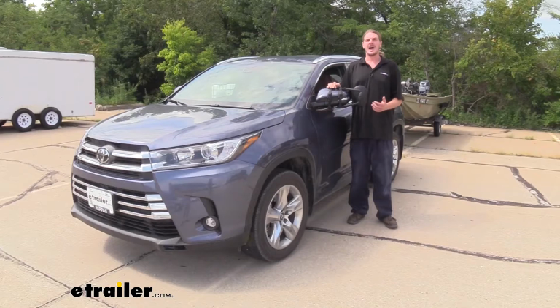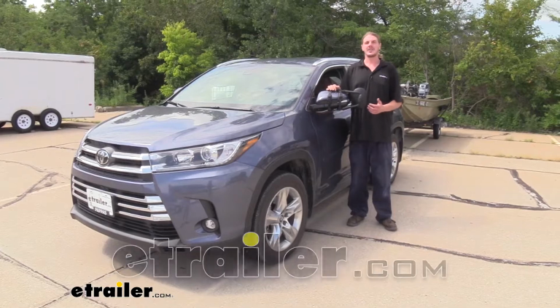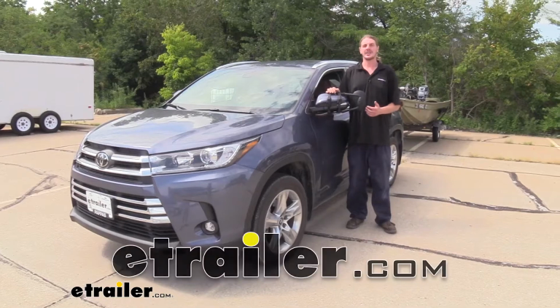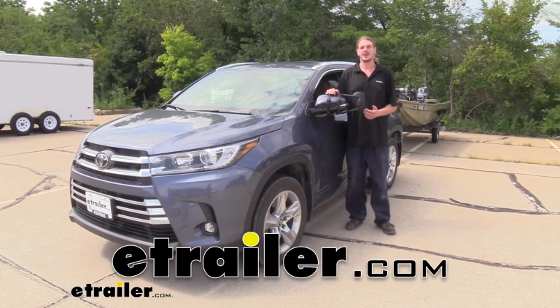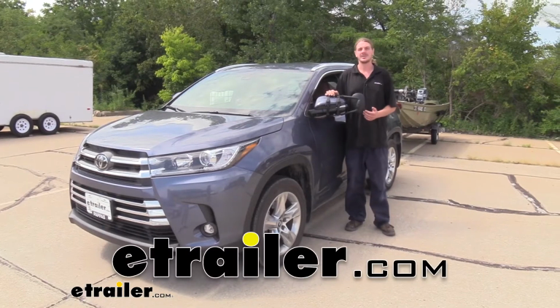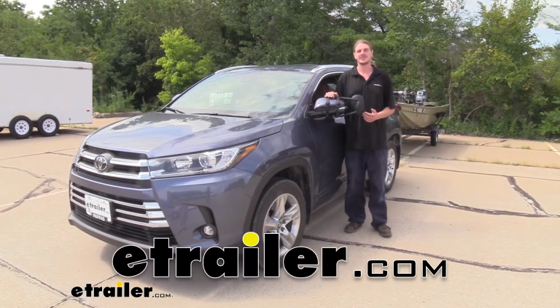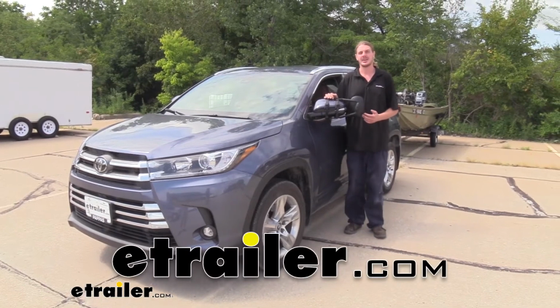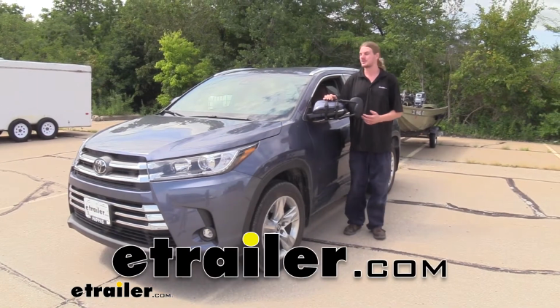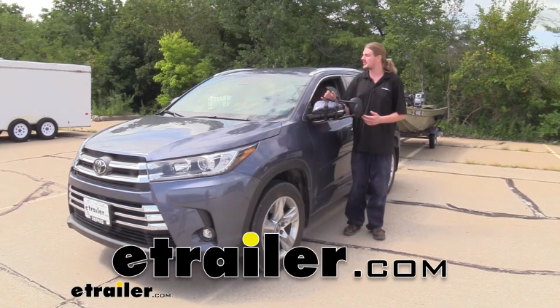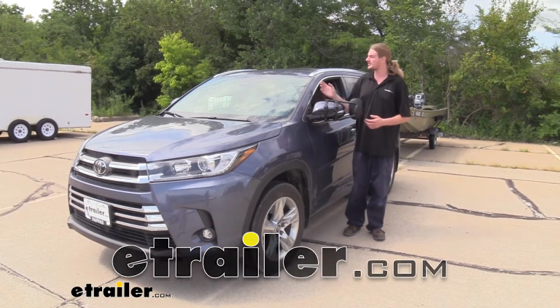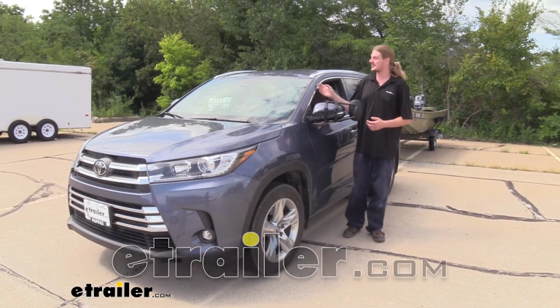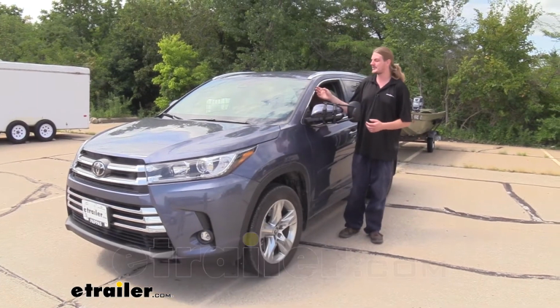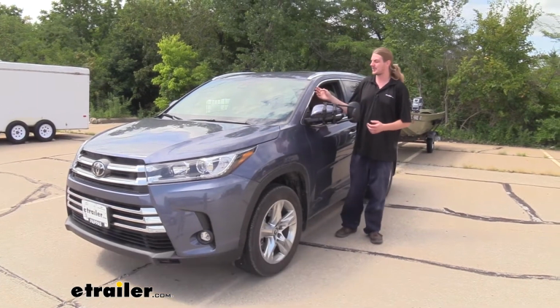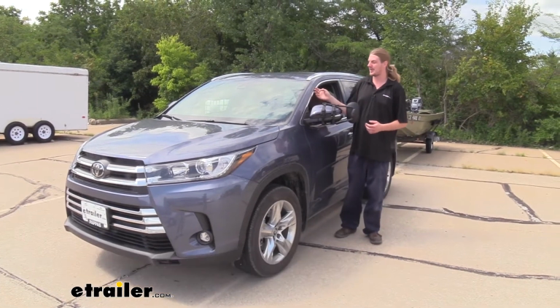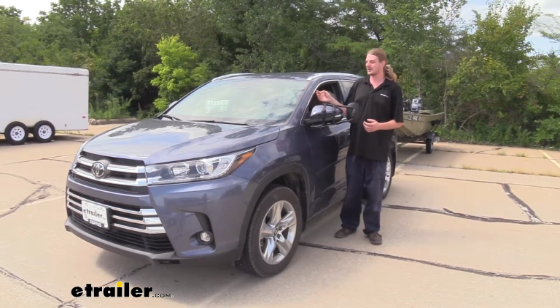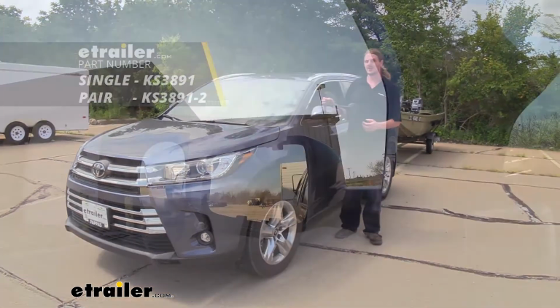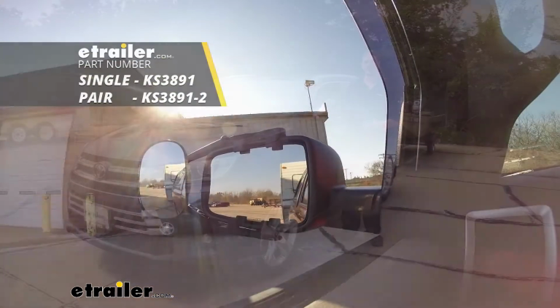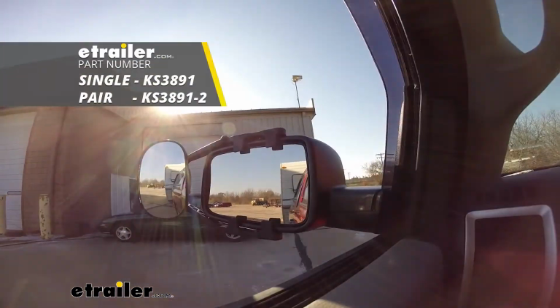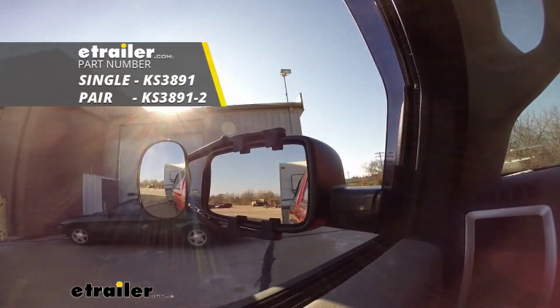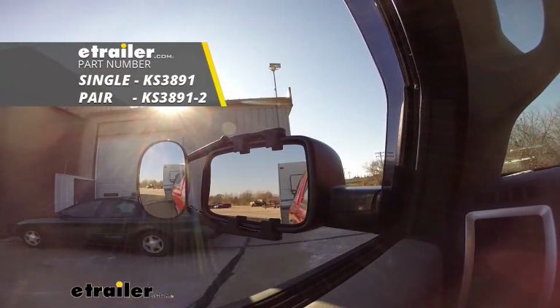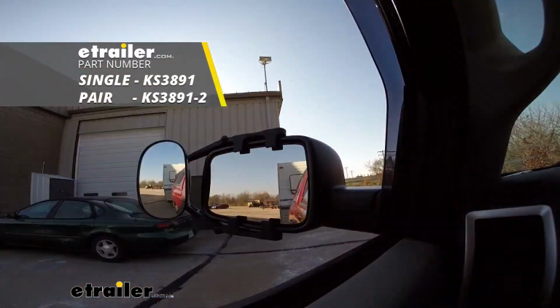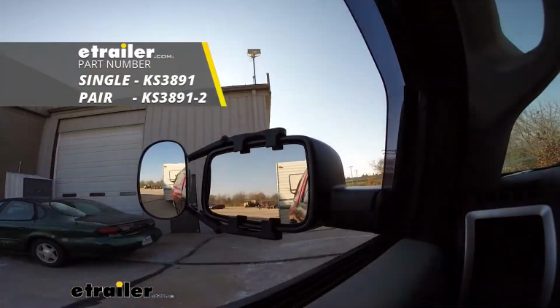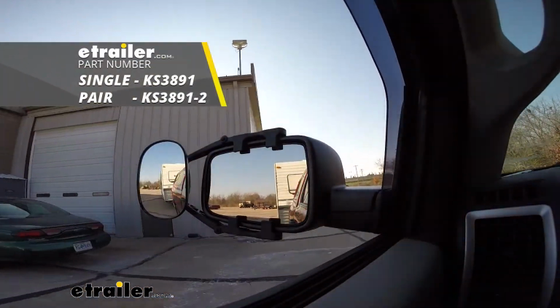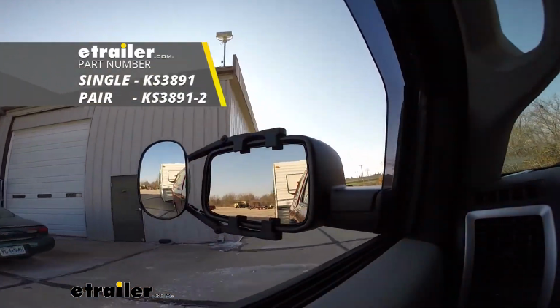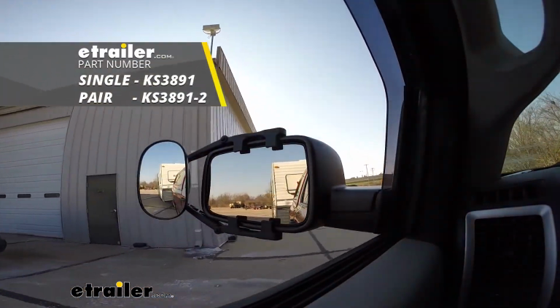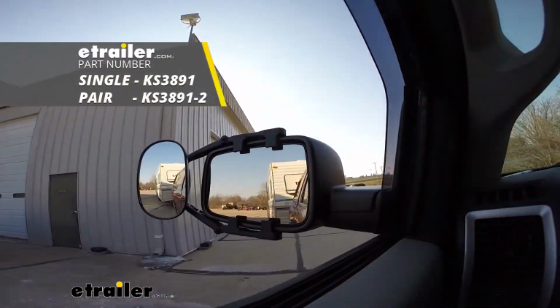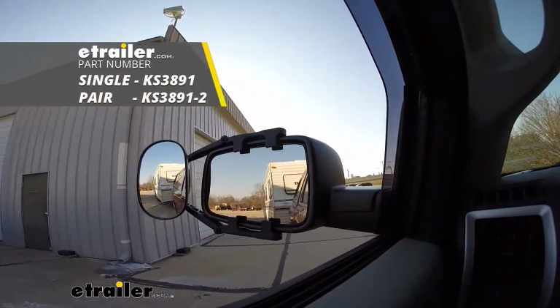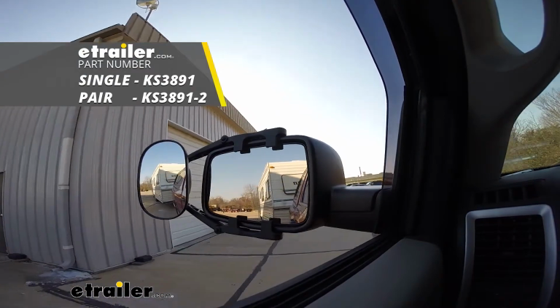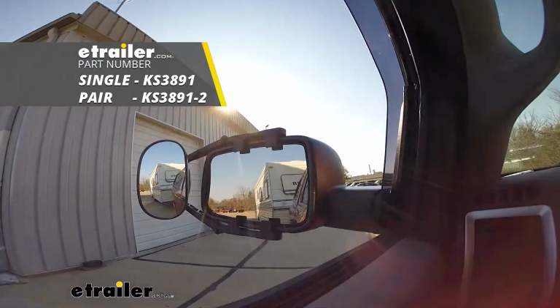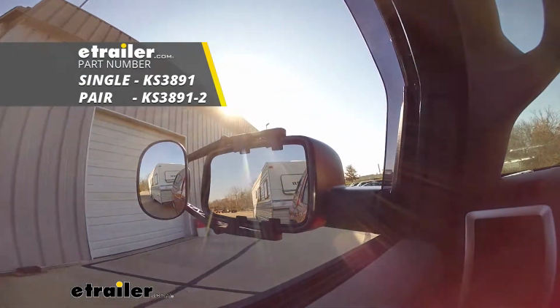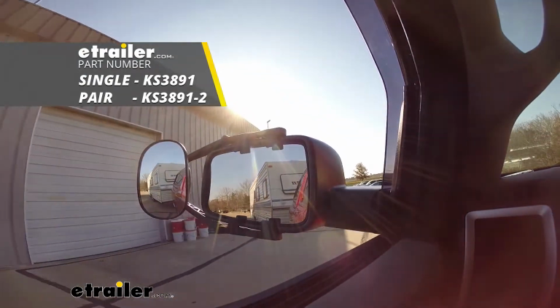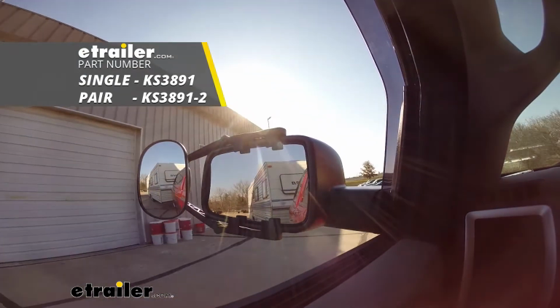Hi there, Highlander owners. Today in your 2019 Toyota Highlander, we're going to be taking a look at K-Source's universal towing mirror.